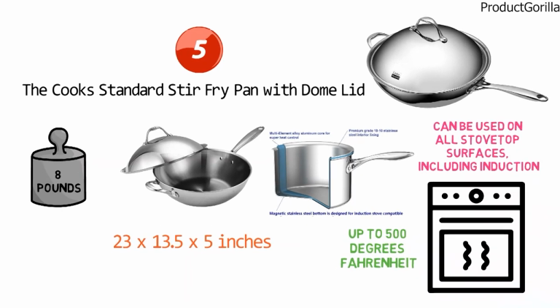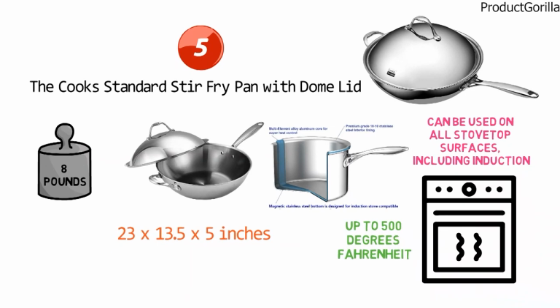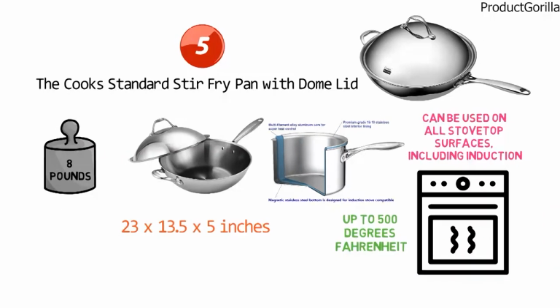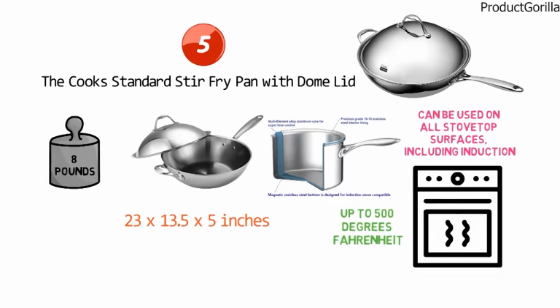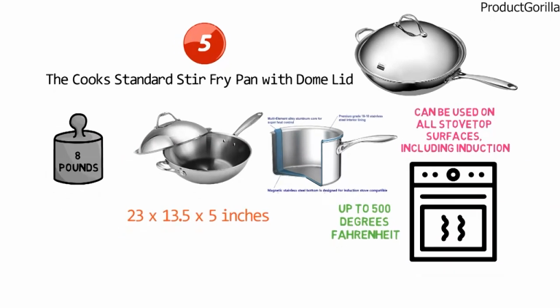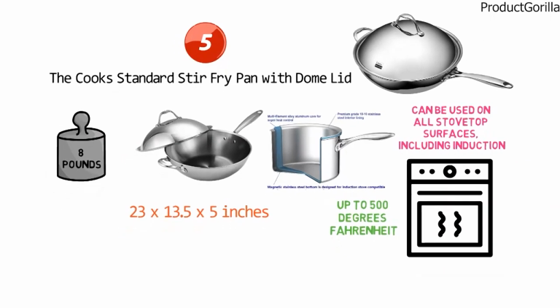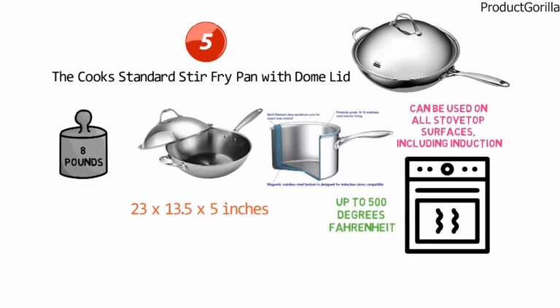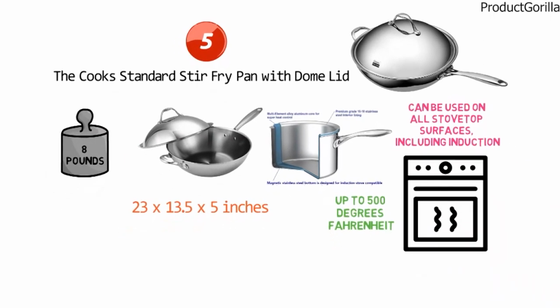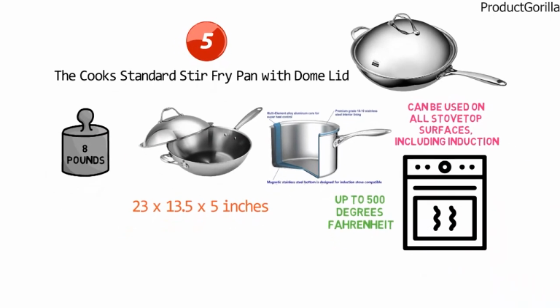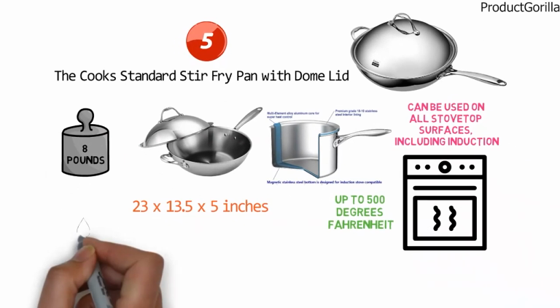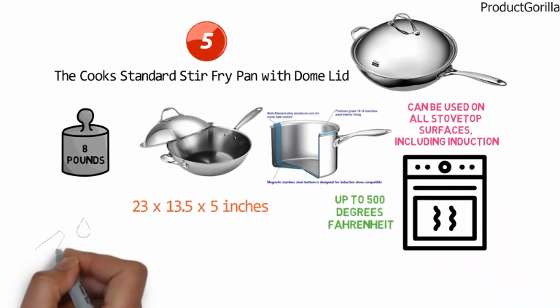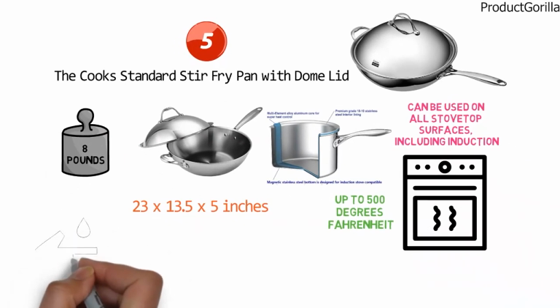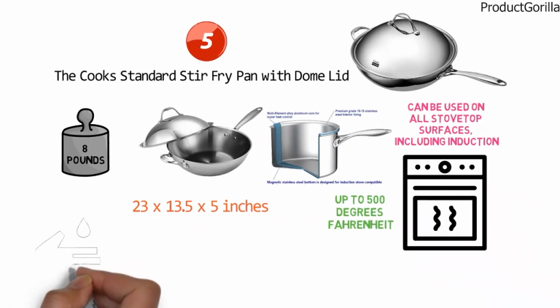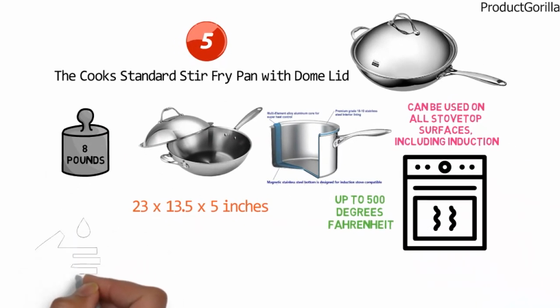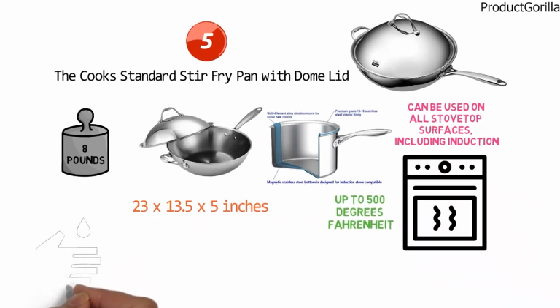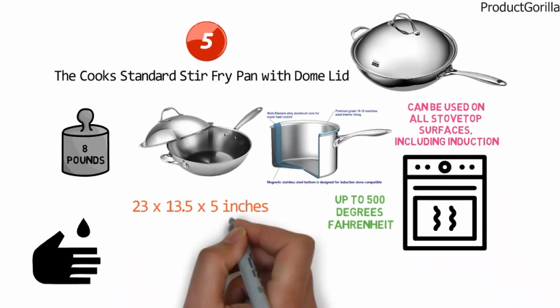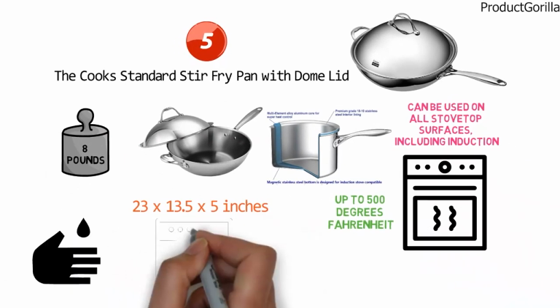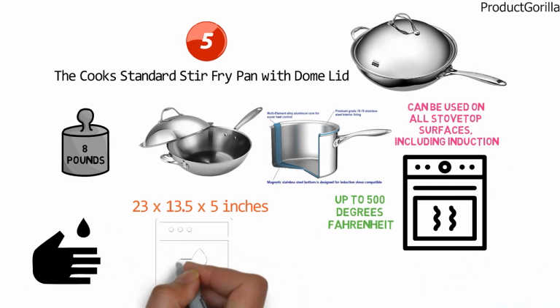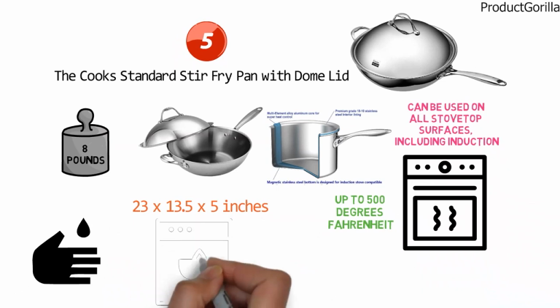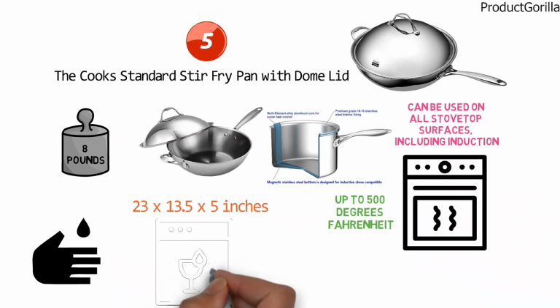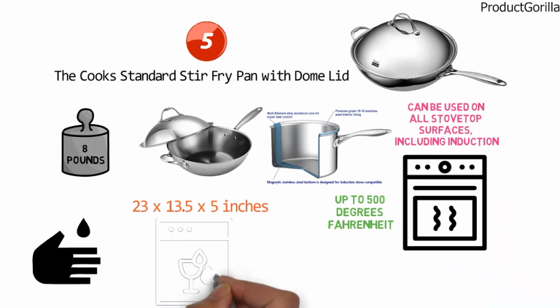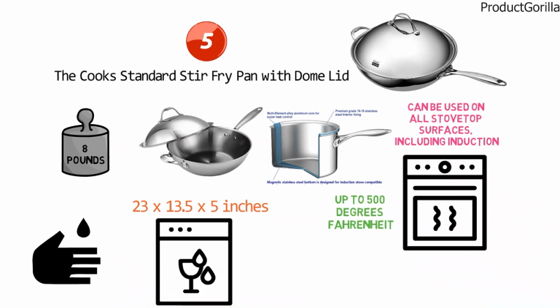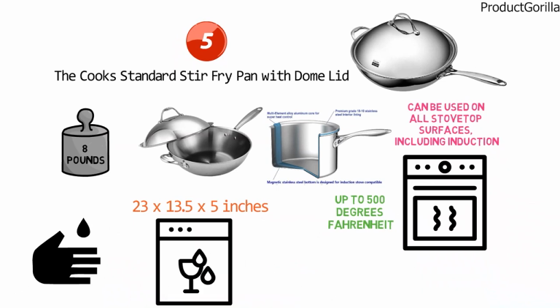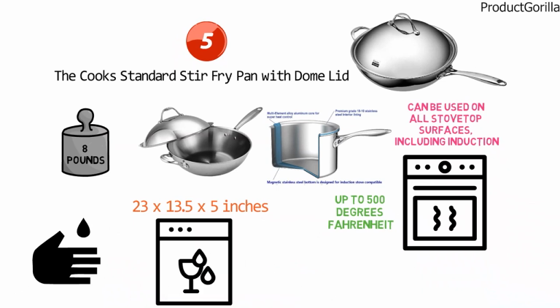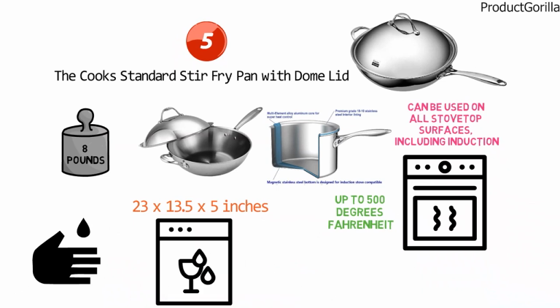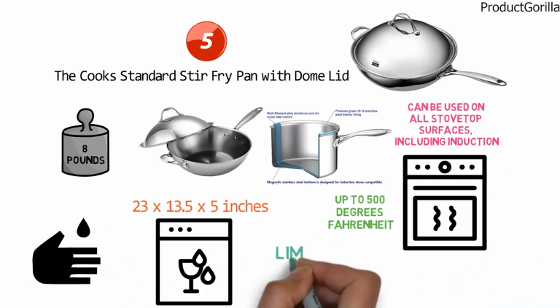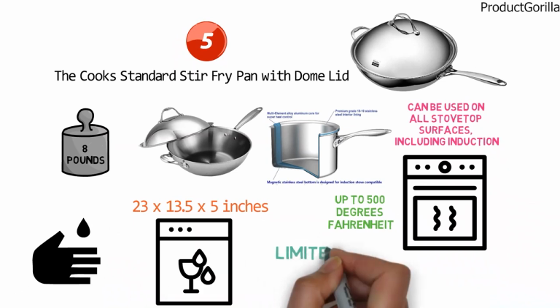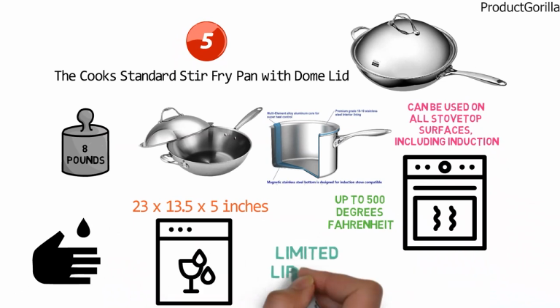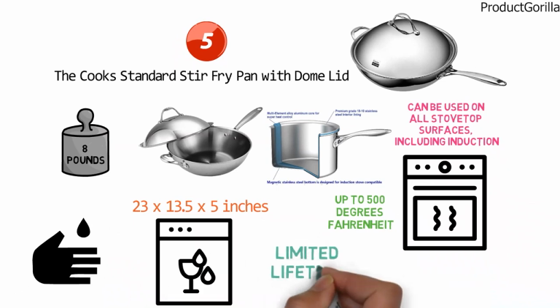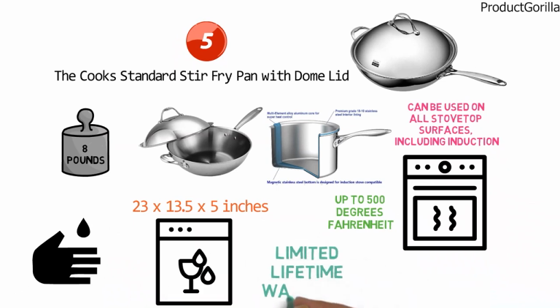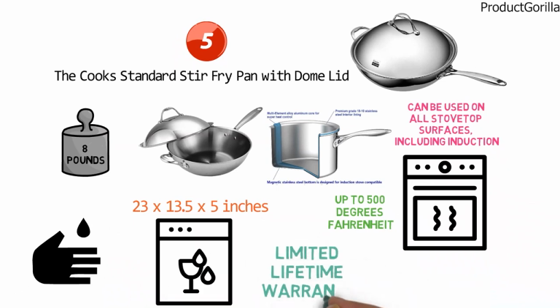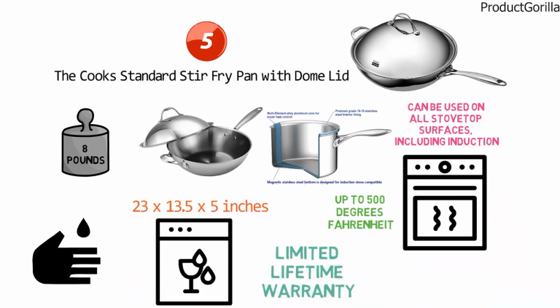This wok cleans up easily by hand or in the dishwasher and carries a limited lifetime warranty.